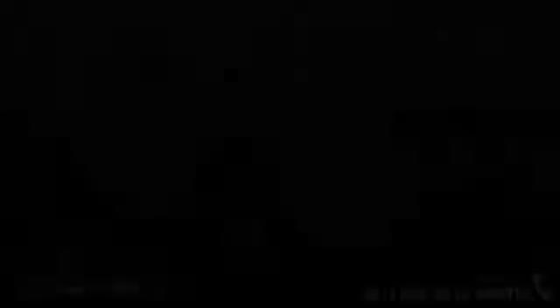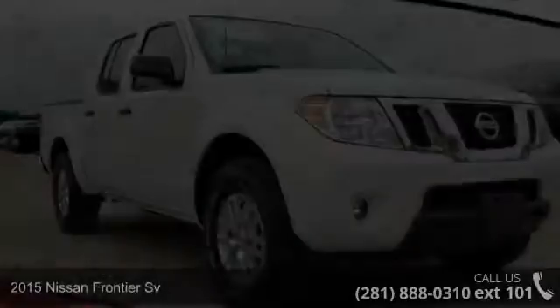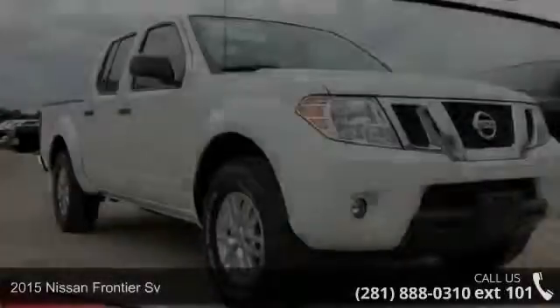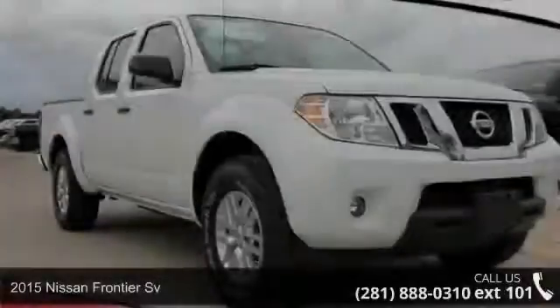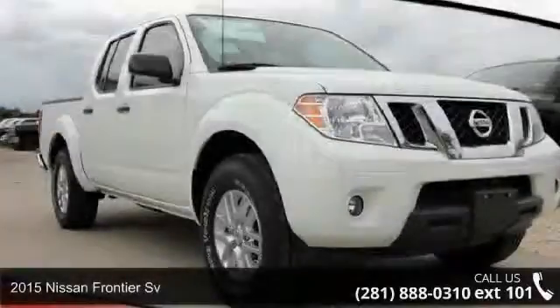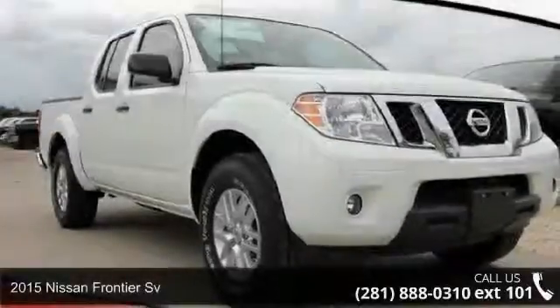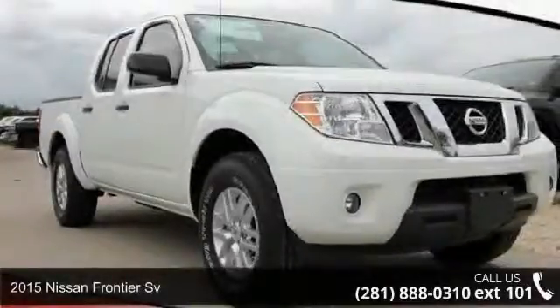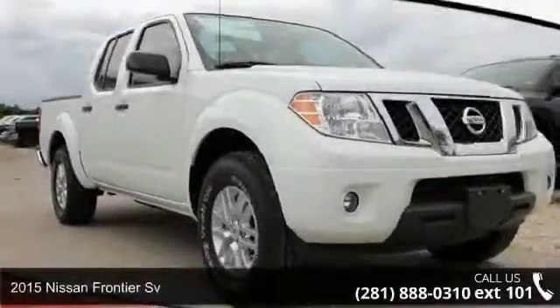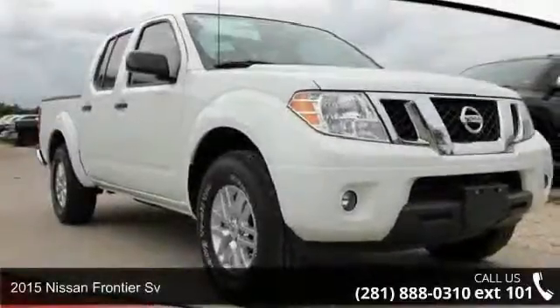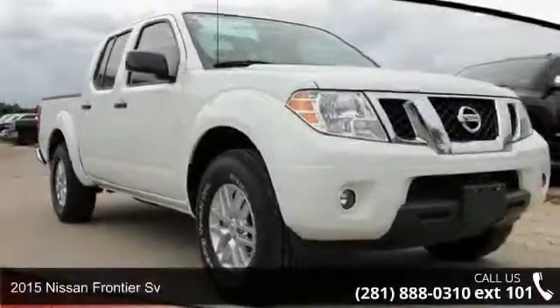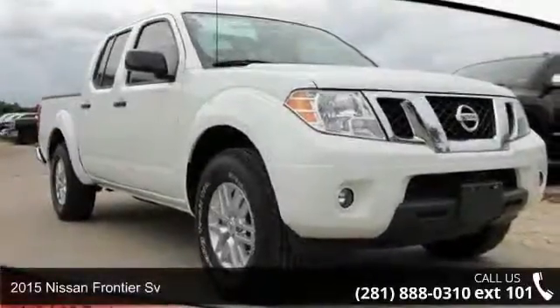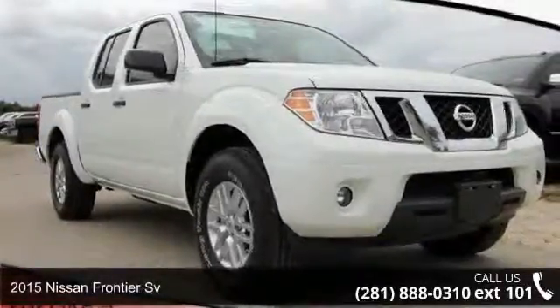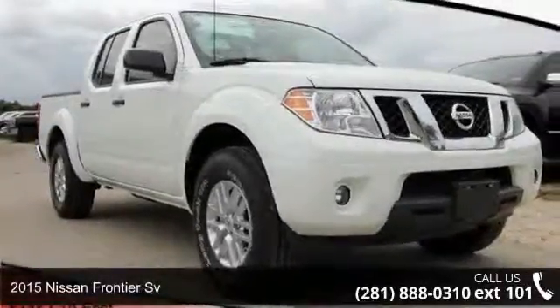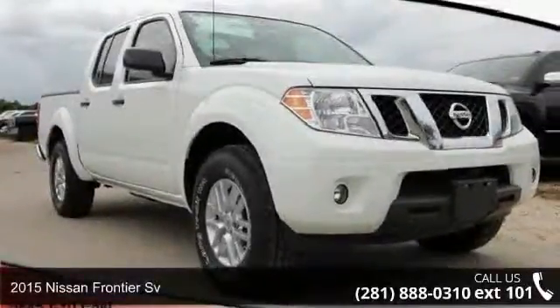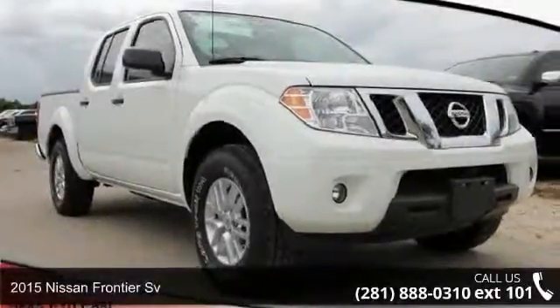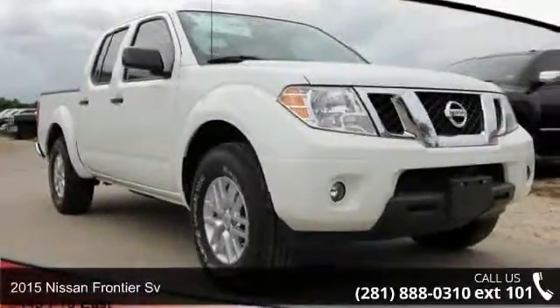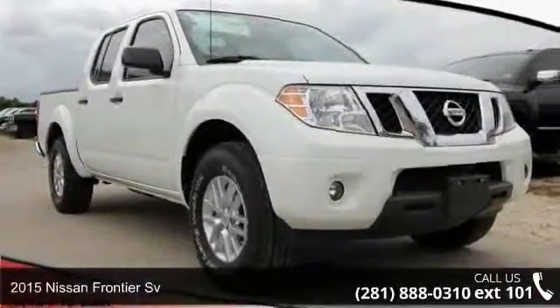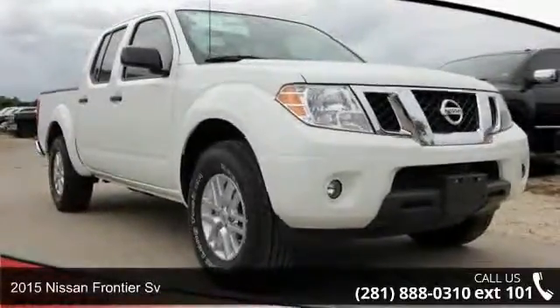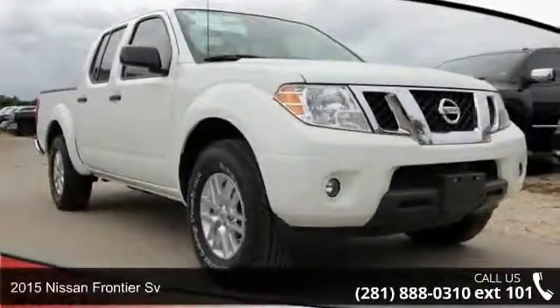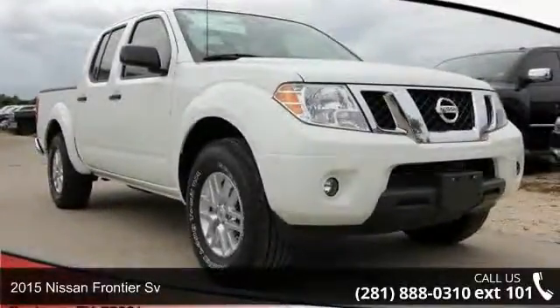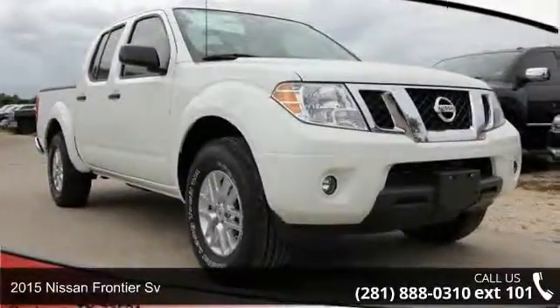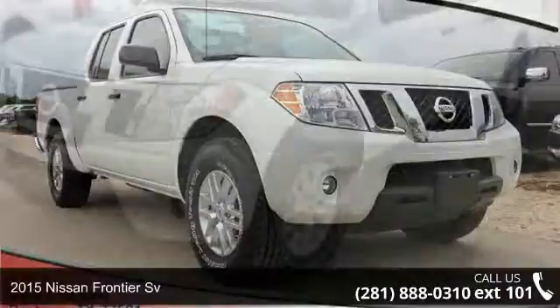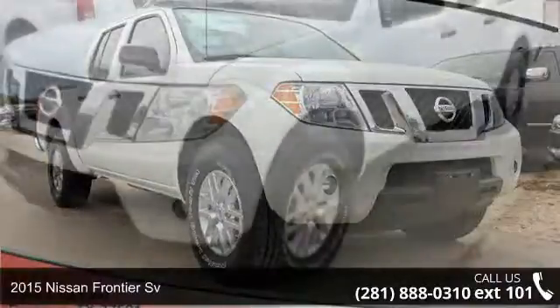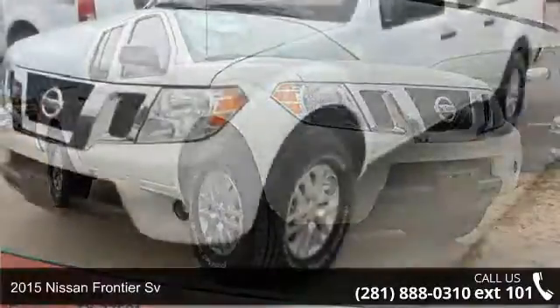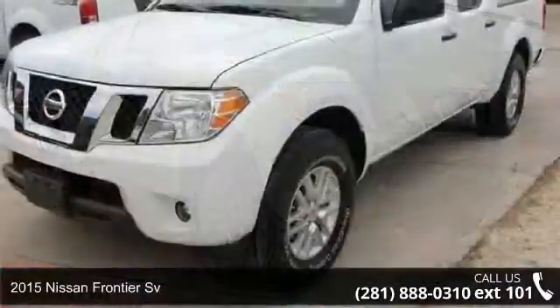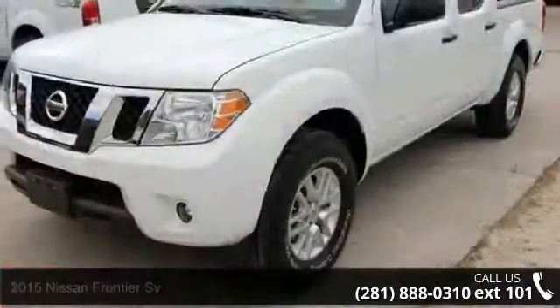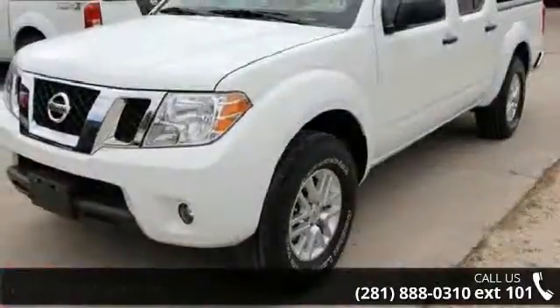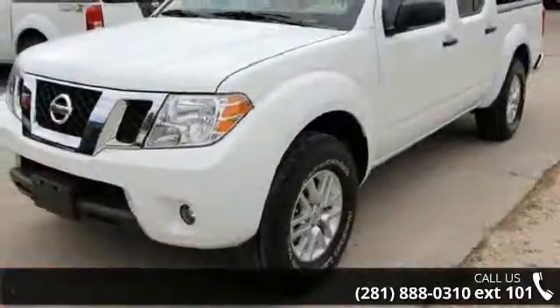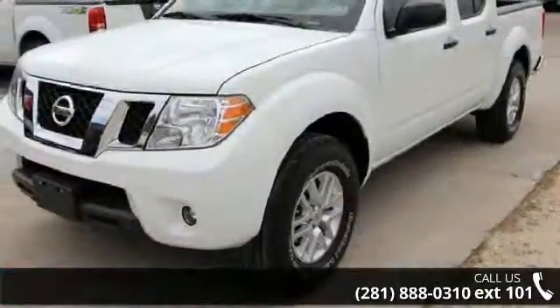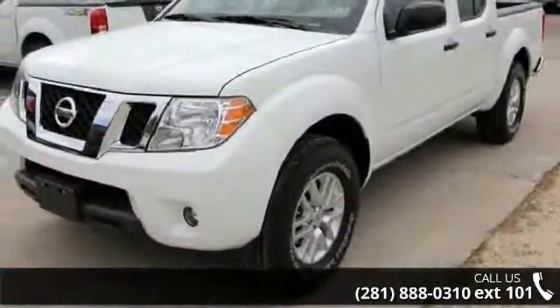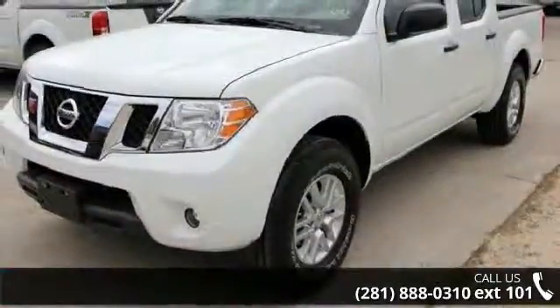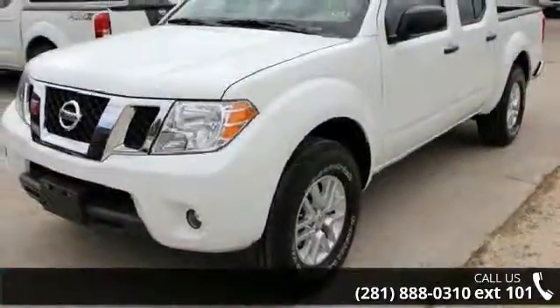Step into the 2015 Nissan Frontier. If you are looking for a first-rate auto, this one could be yours today.